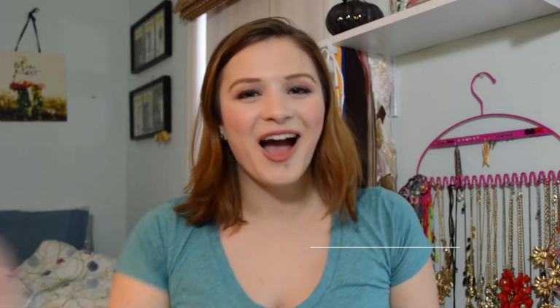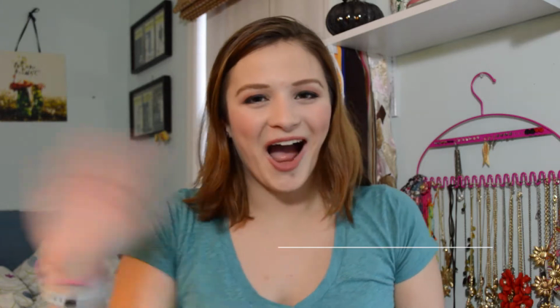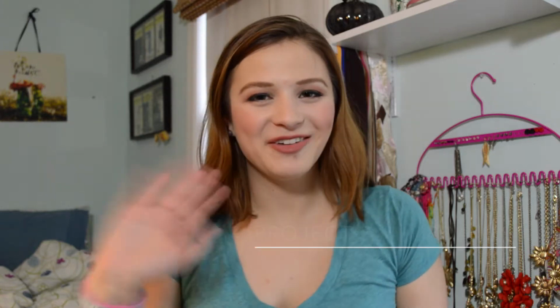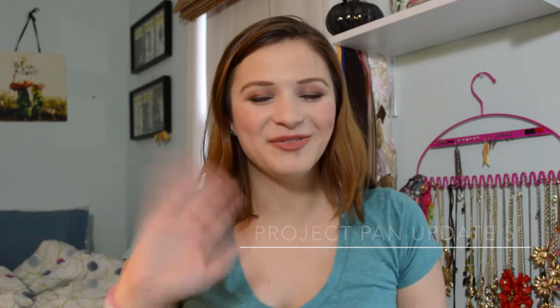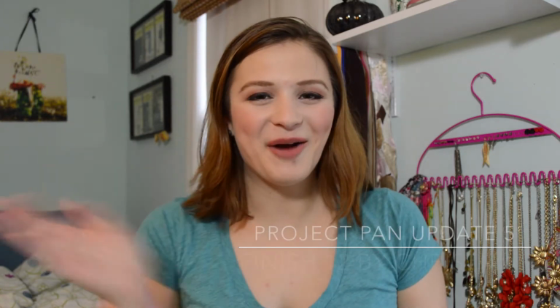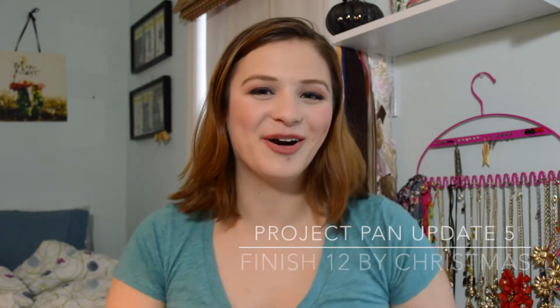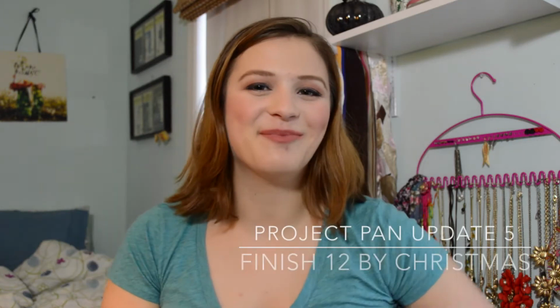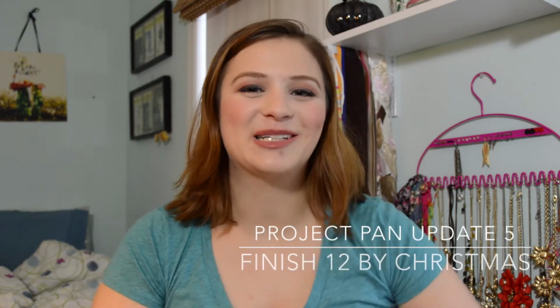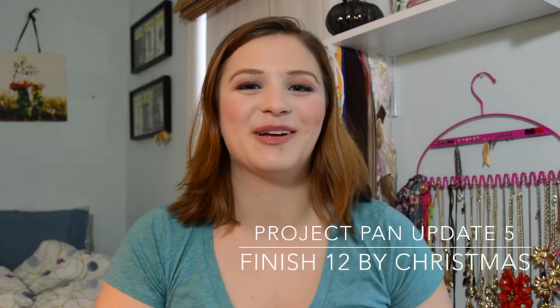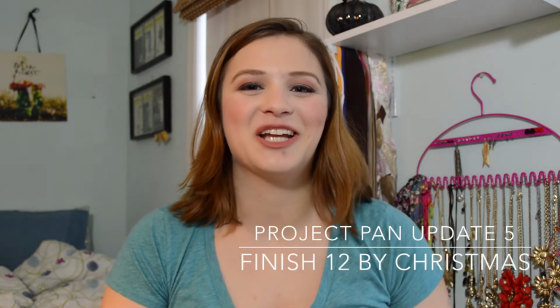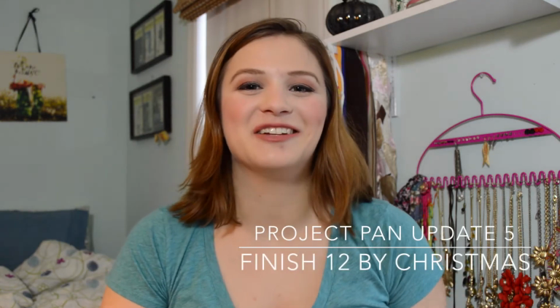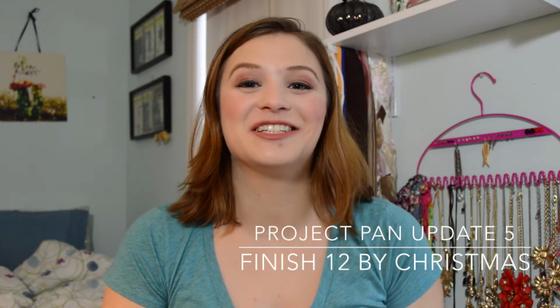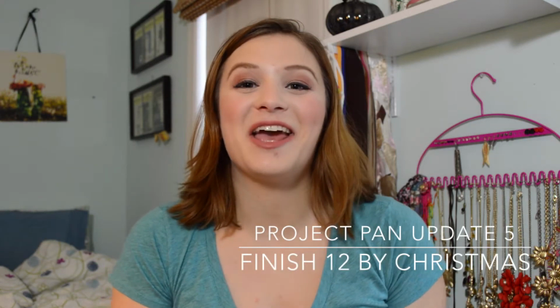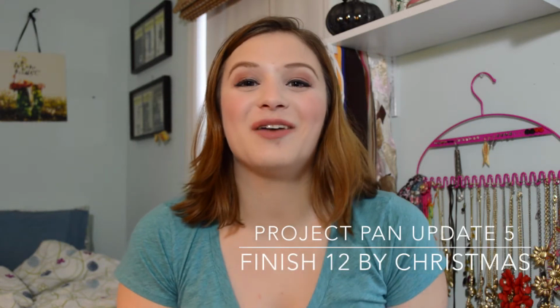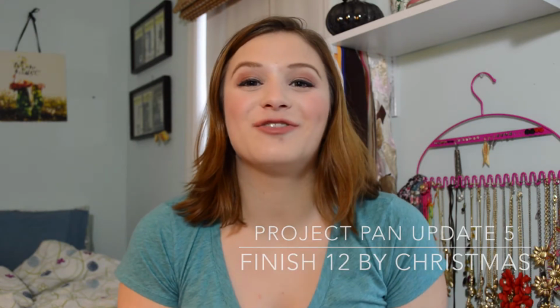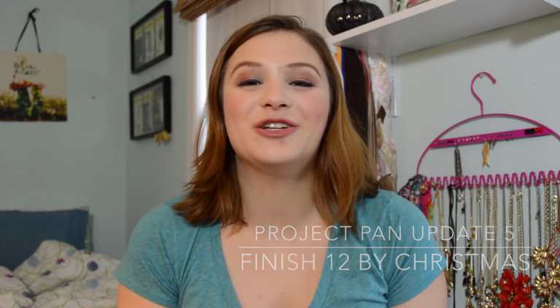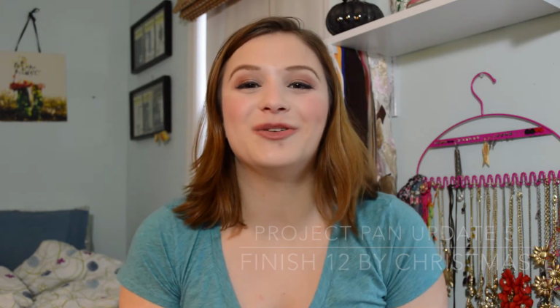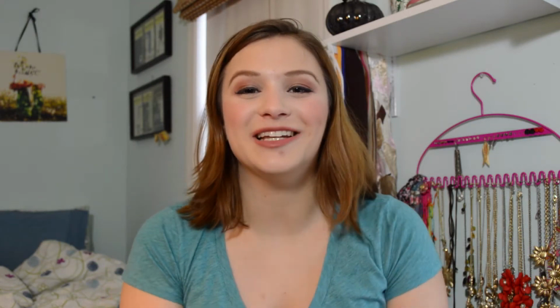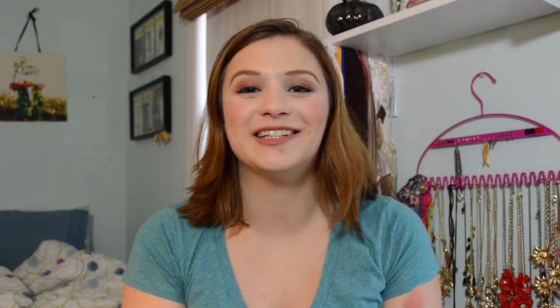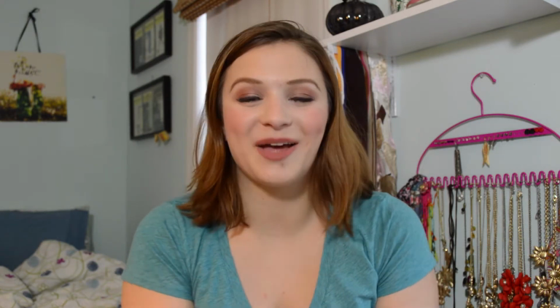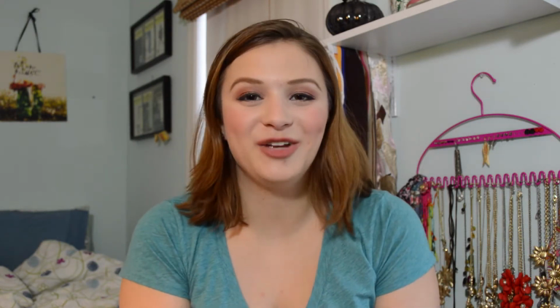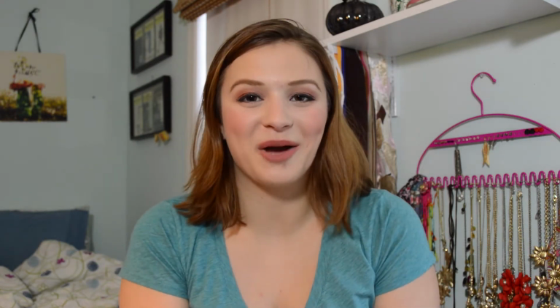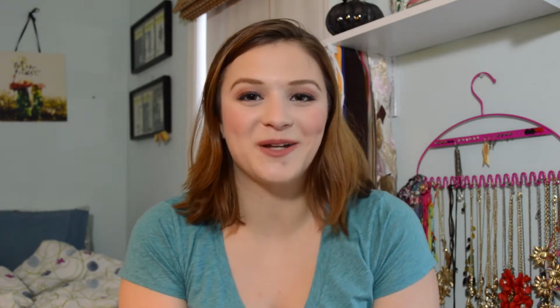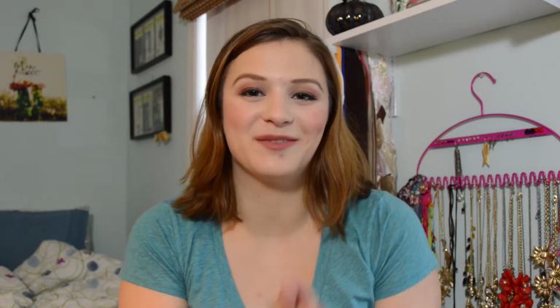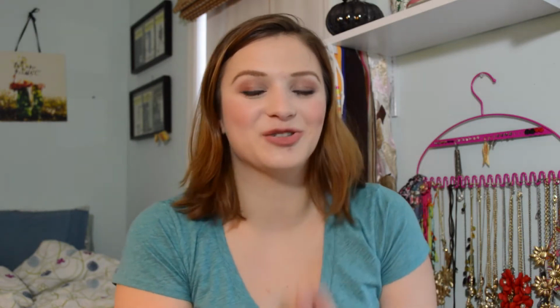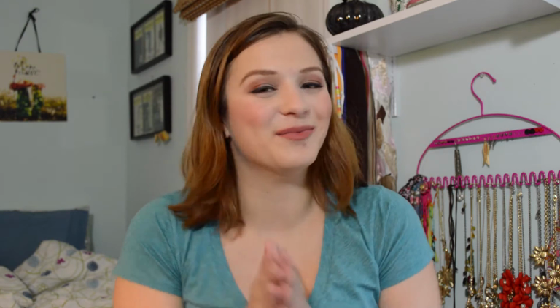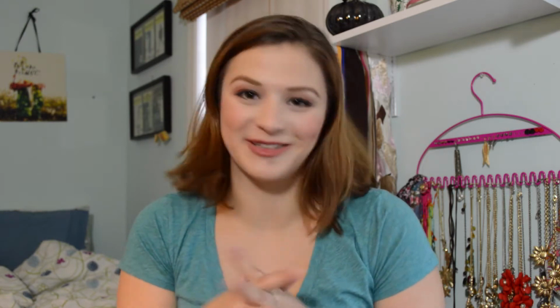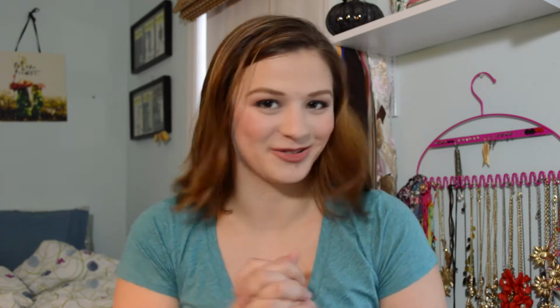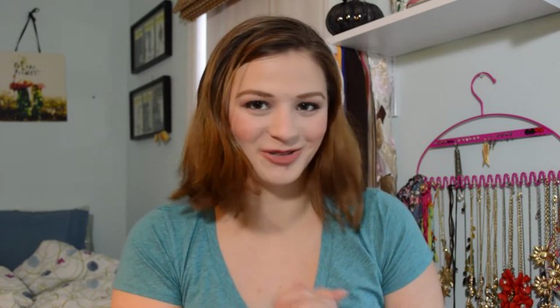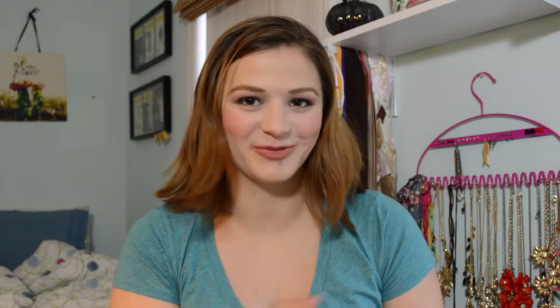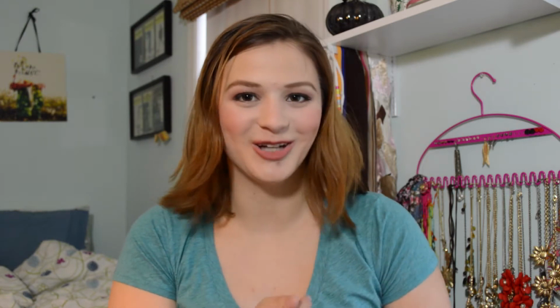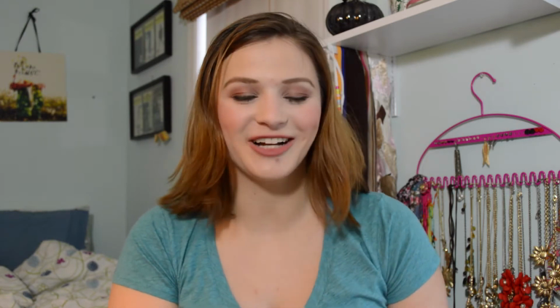Hi everyone! Welcome back to my channel. Today I have for you the 10-week update of the 12 Pans for Christmas project.